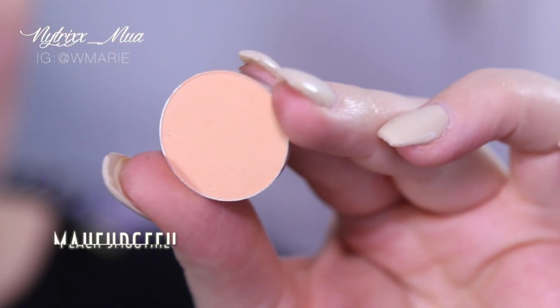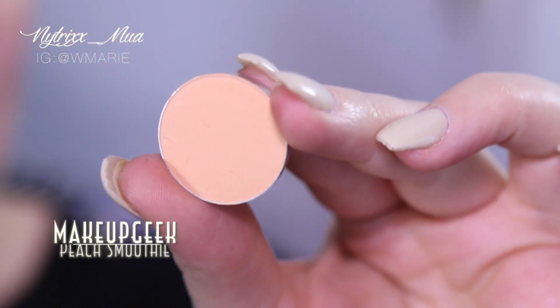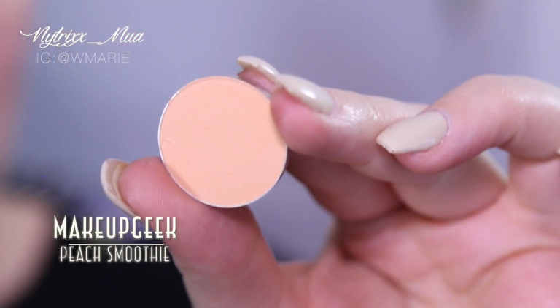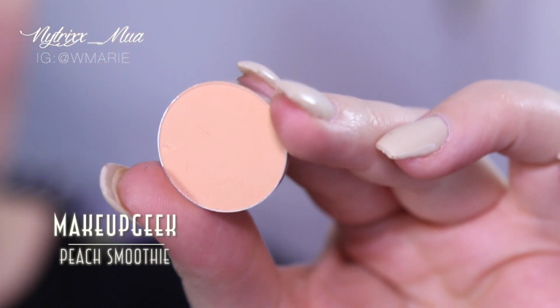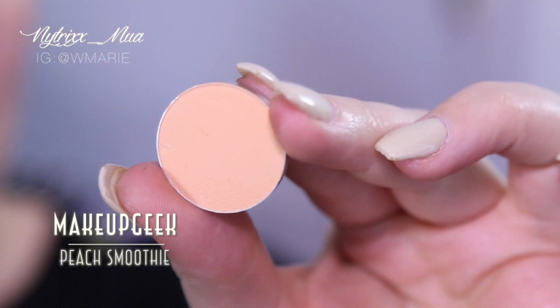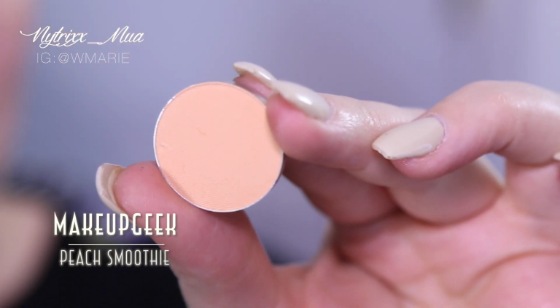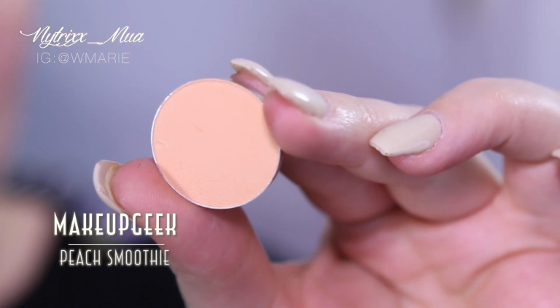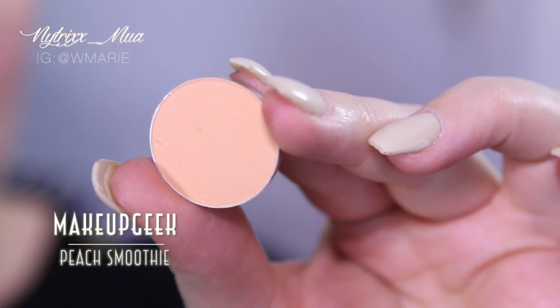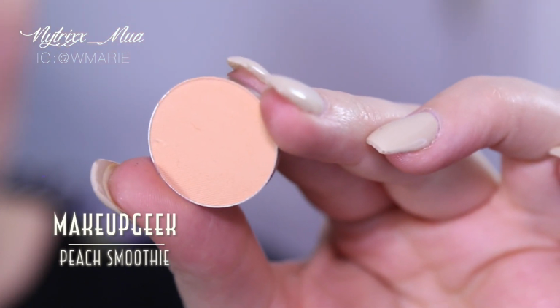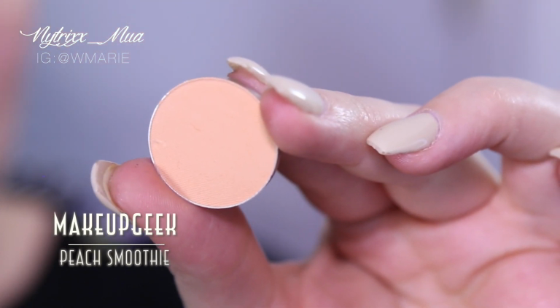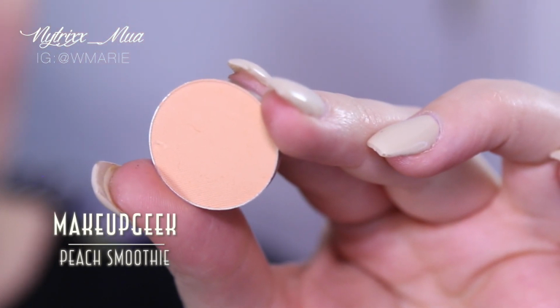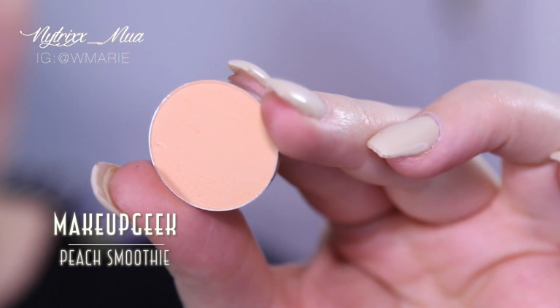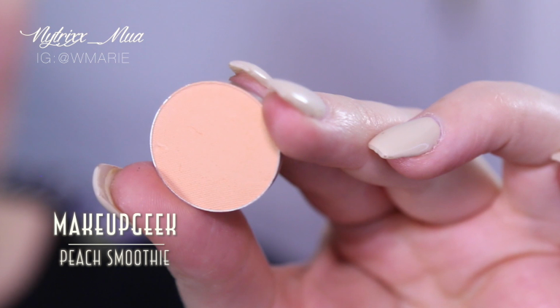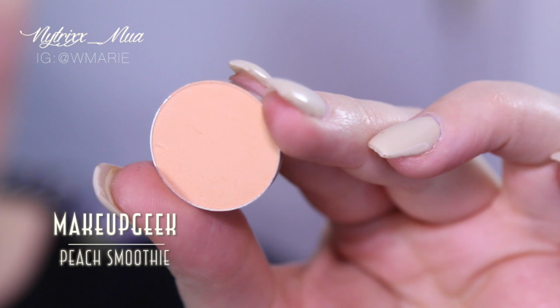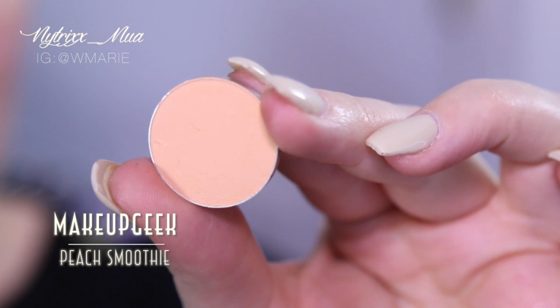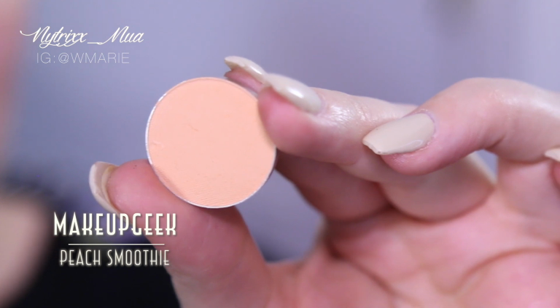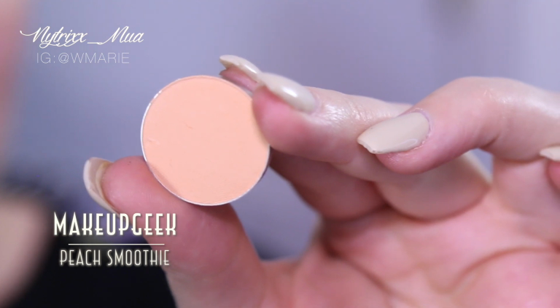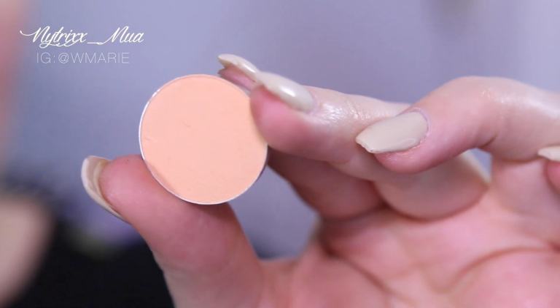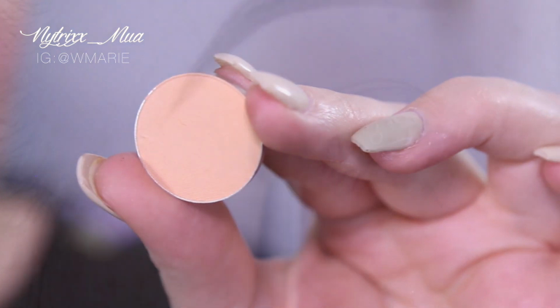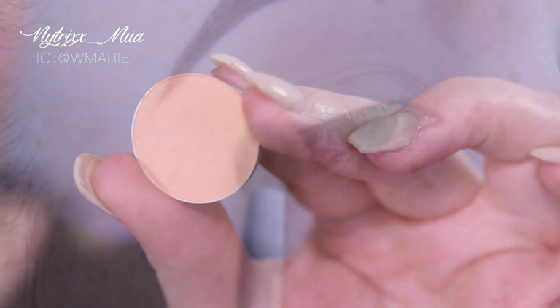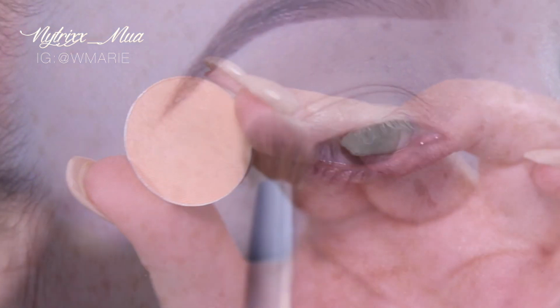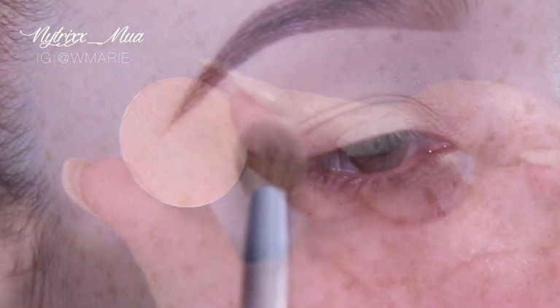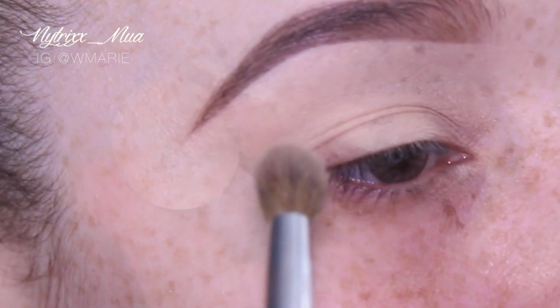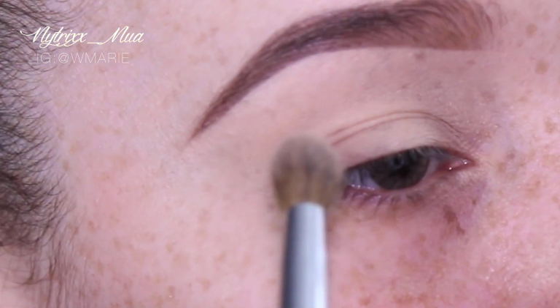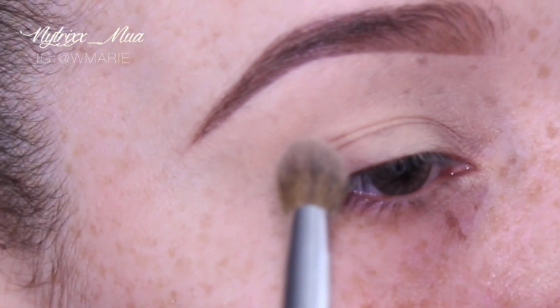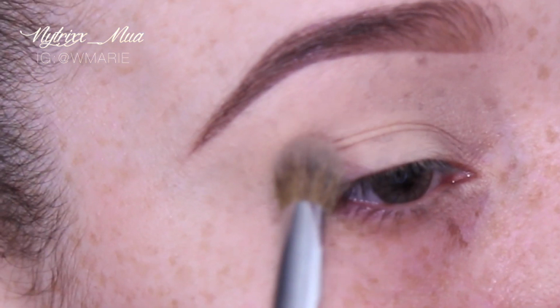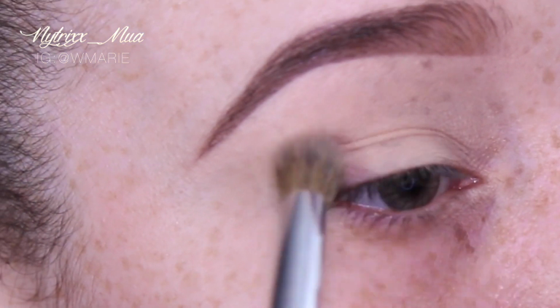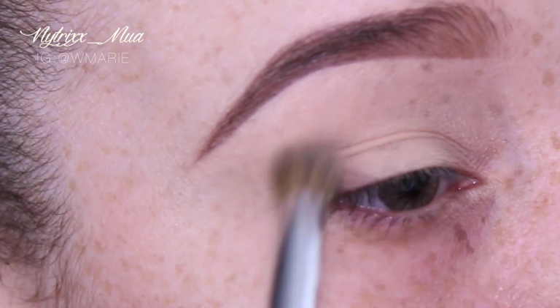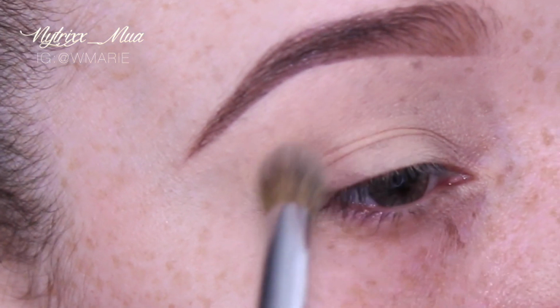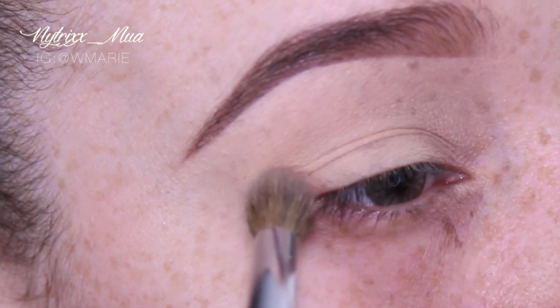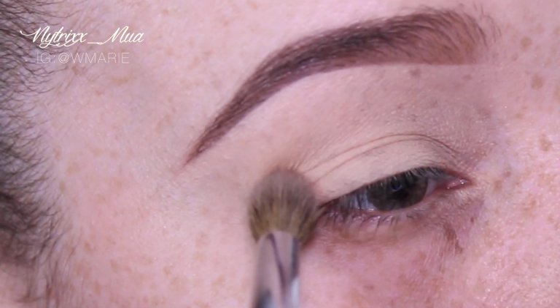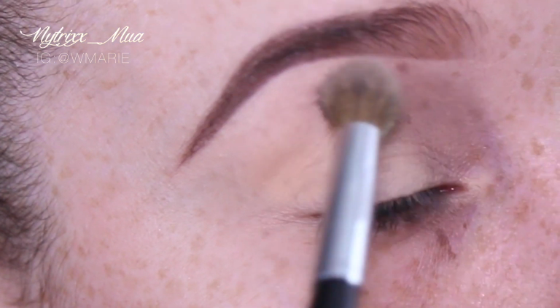Once that's all set, I'm going in with Makeup Geek Peach Smoothie just in my crease.